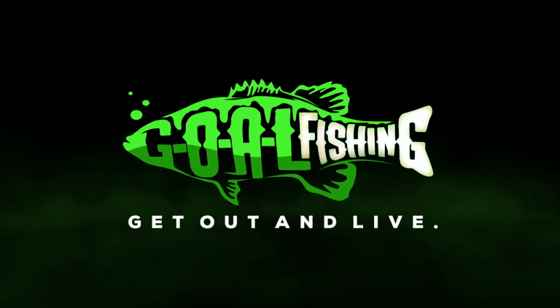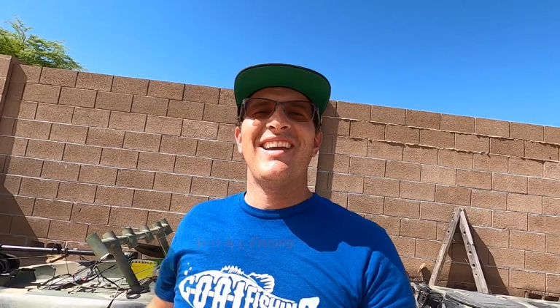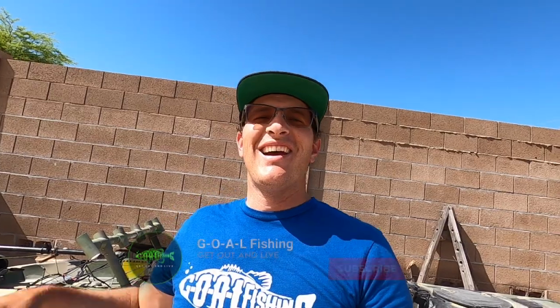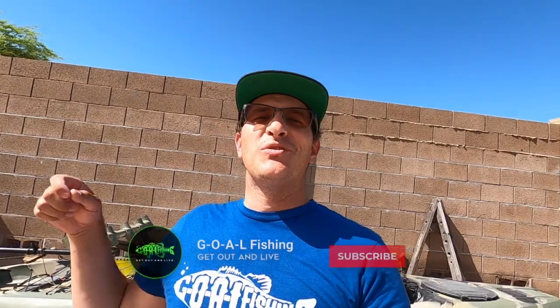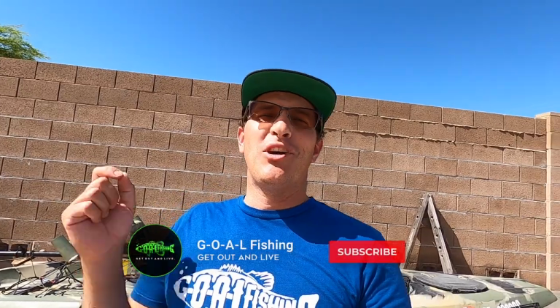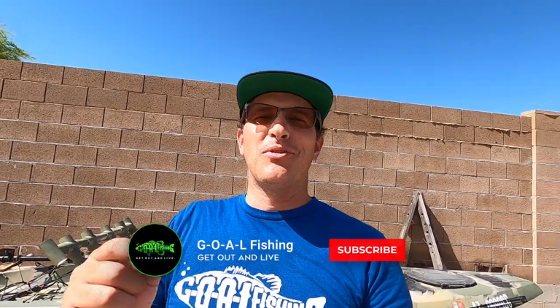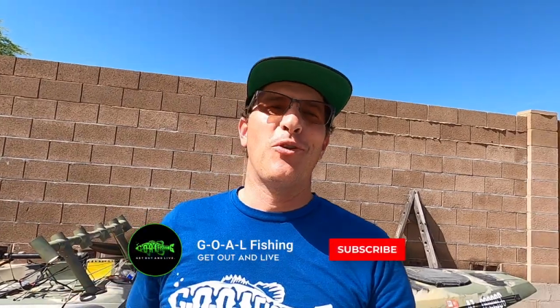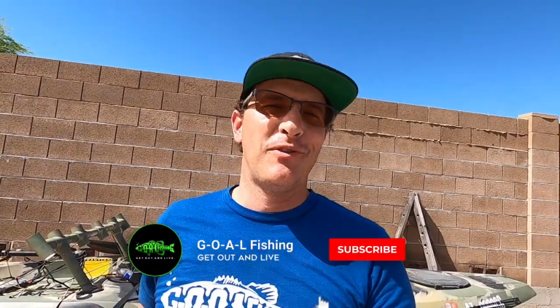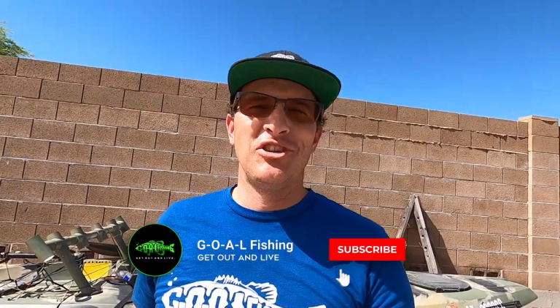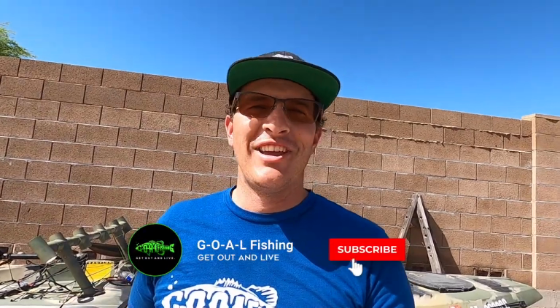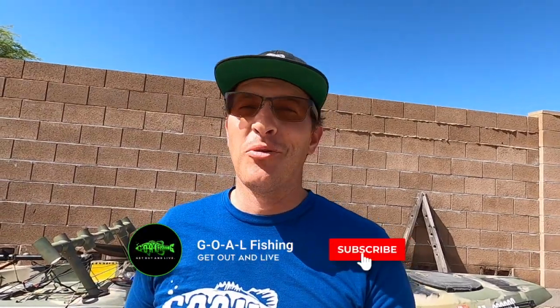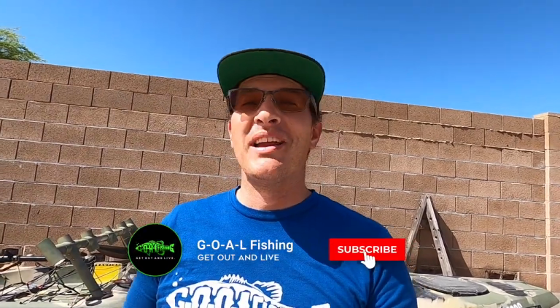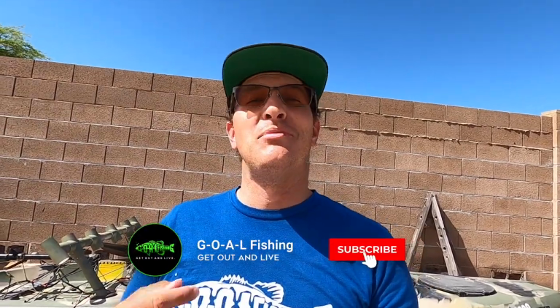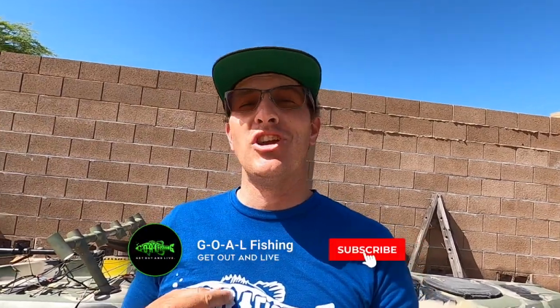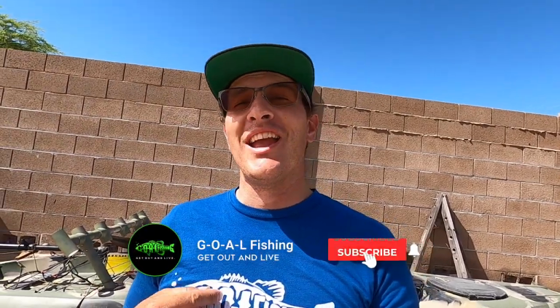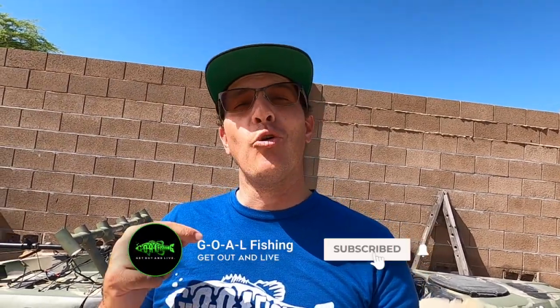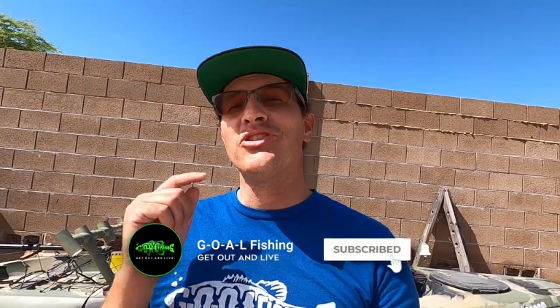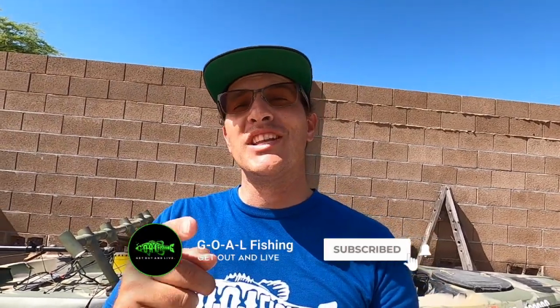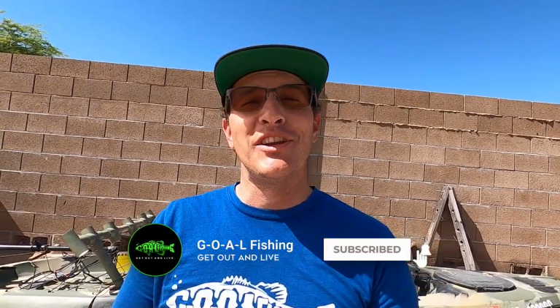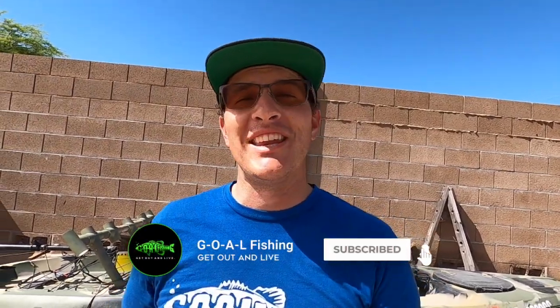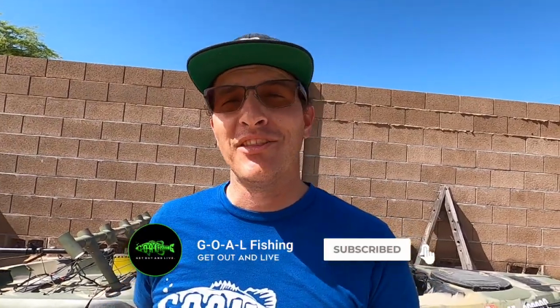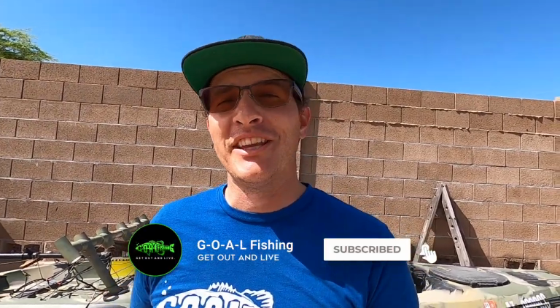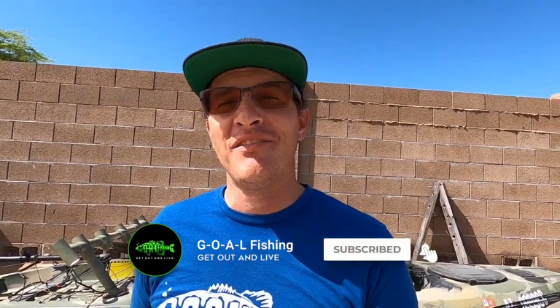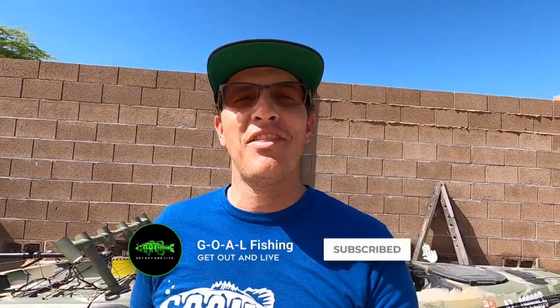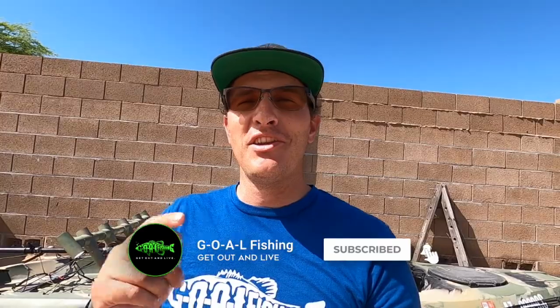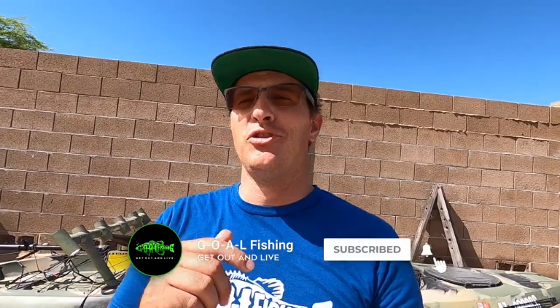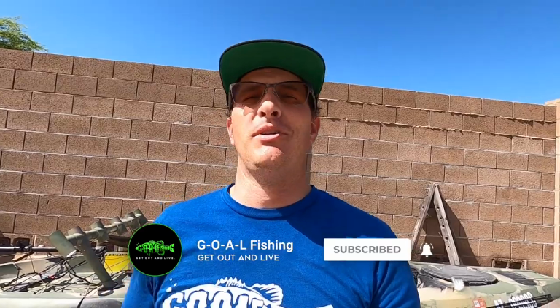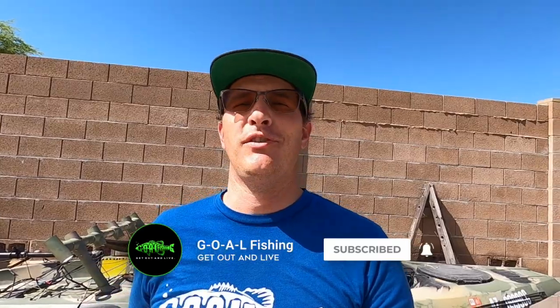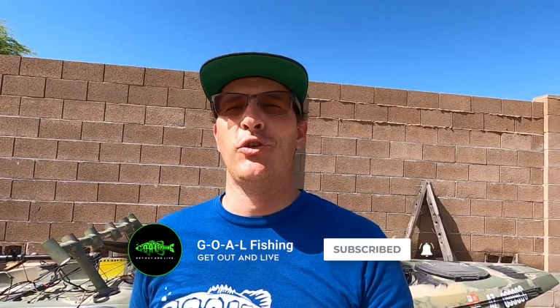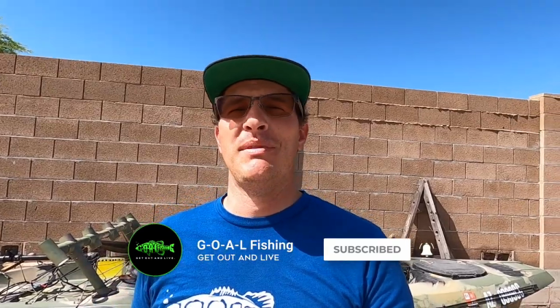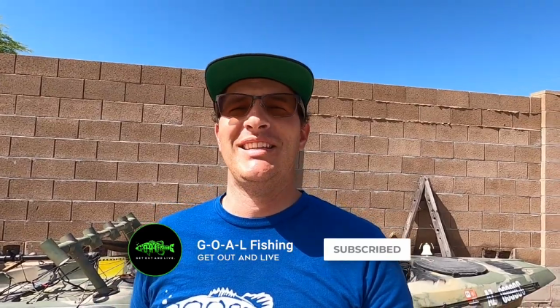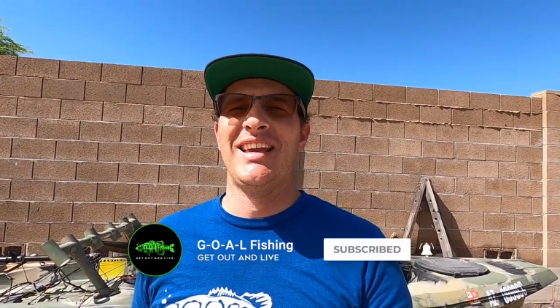Hey guys, welcome to the Goal Fishing Channel. My name's Jake. Goal stands for Get Out and Live. Thank you so much for joining me today.